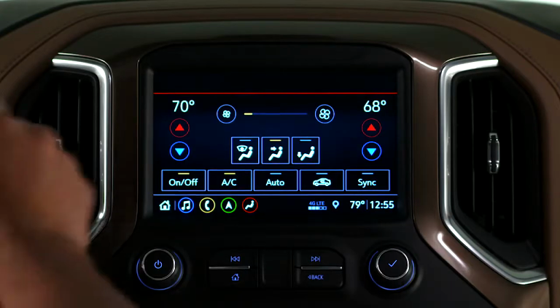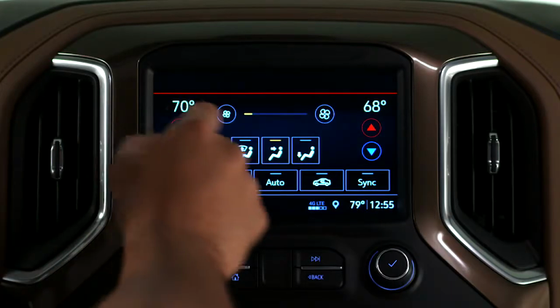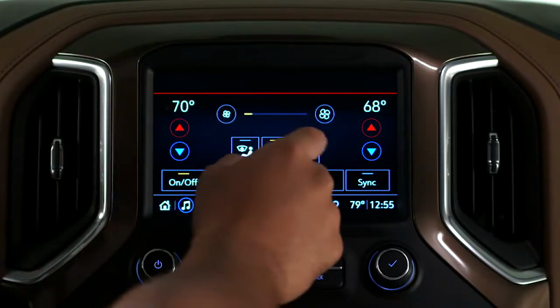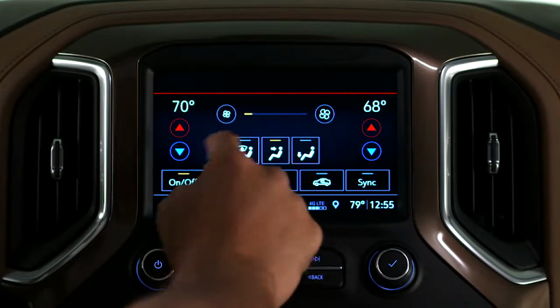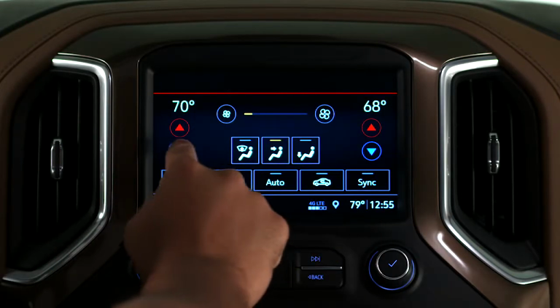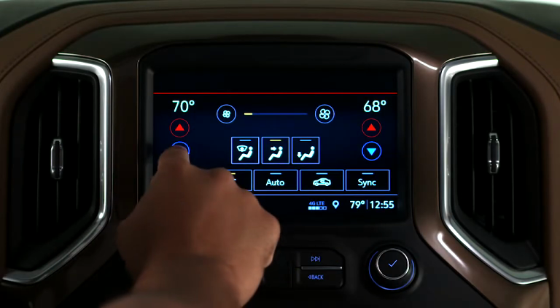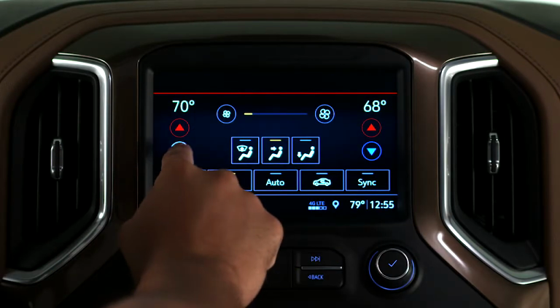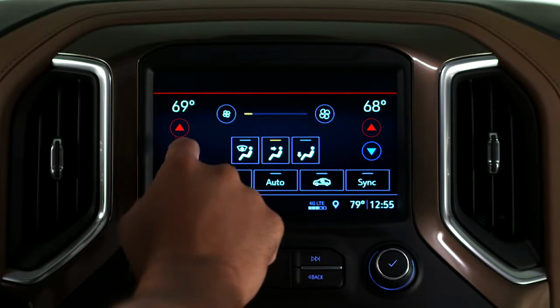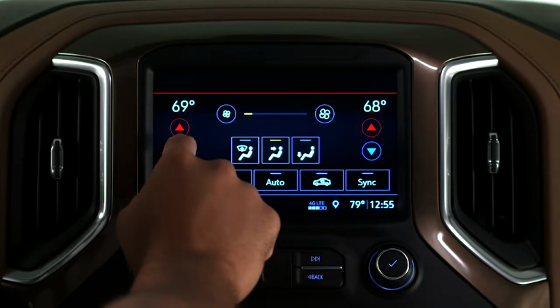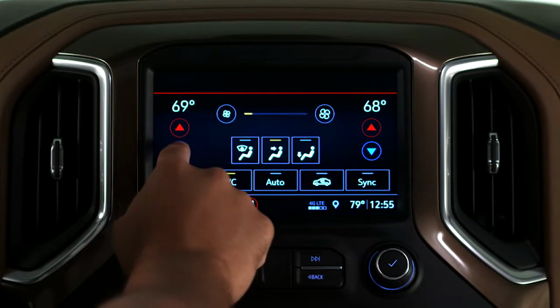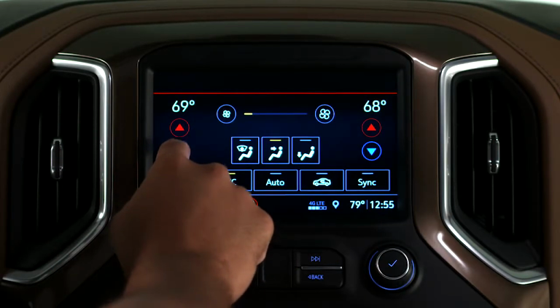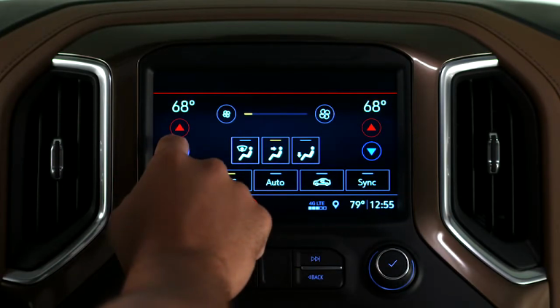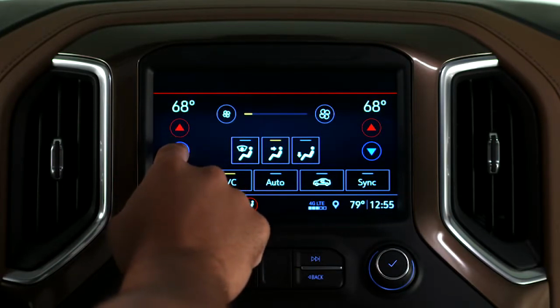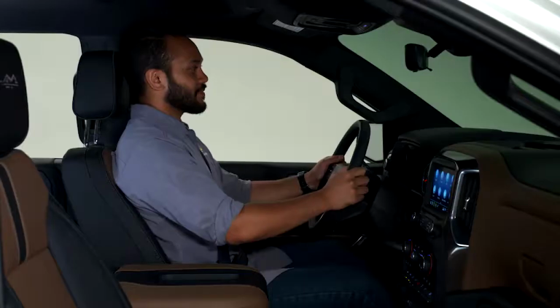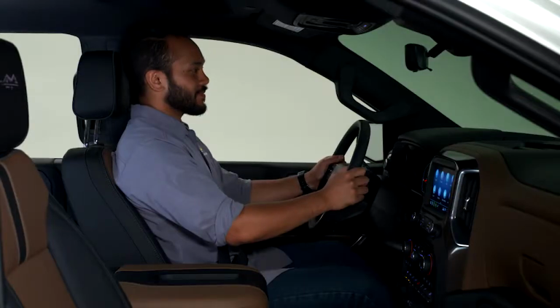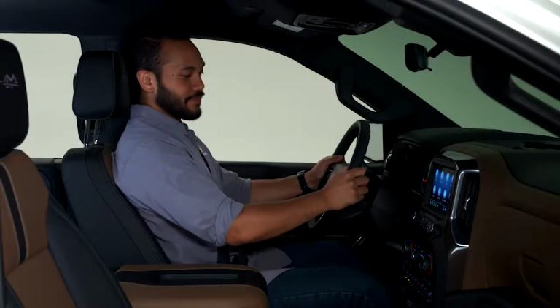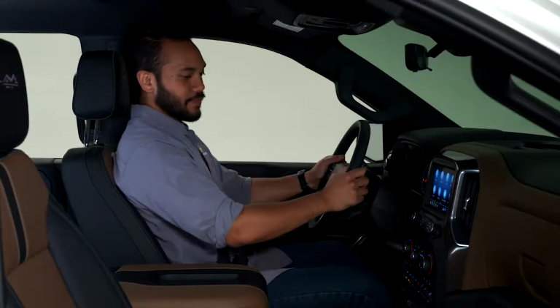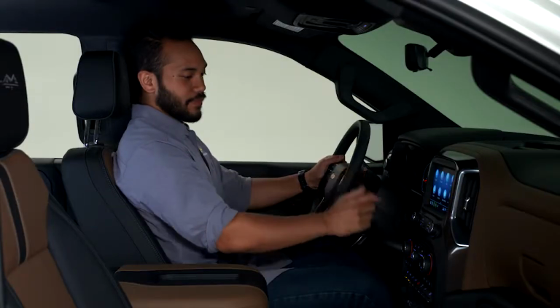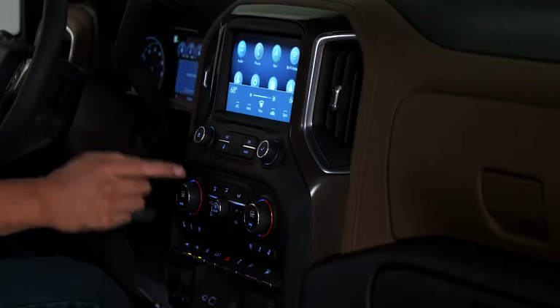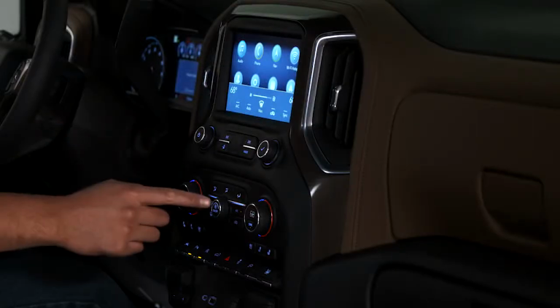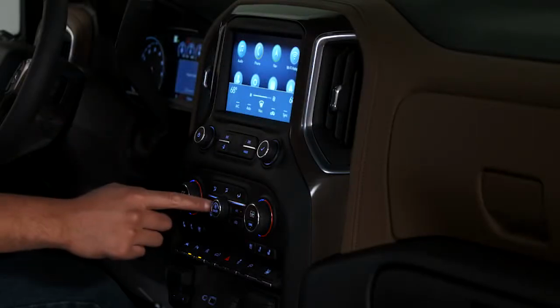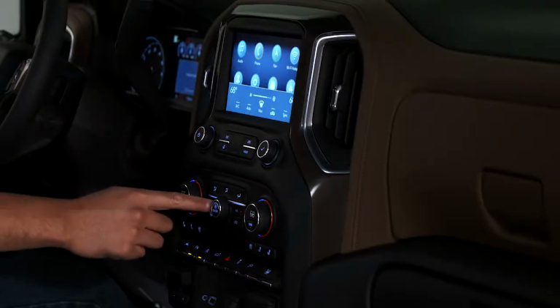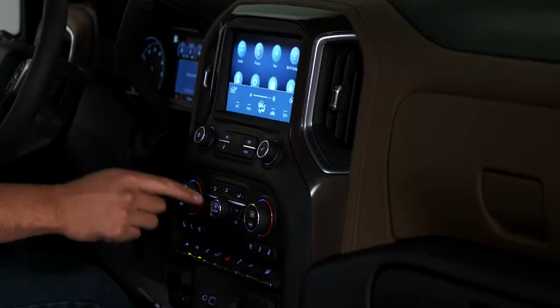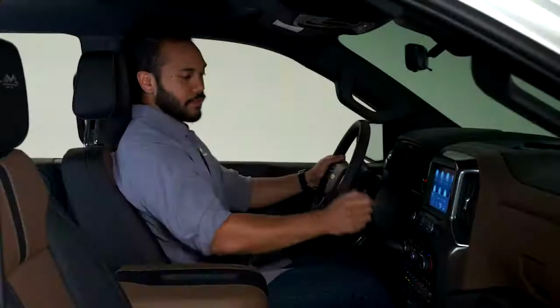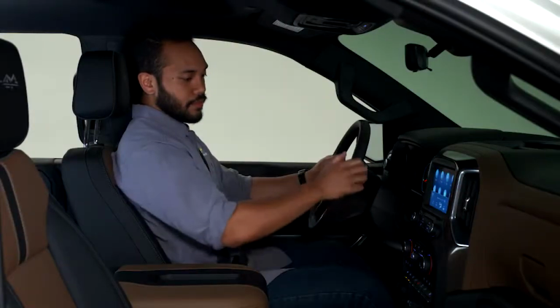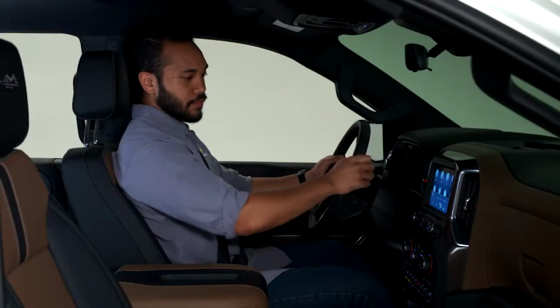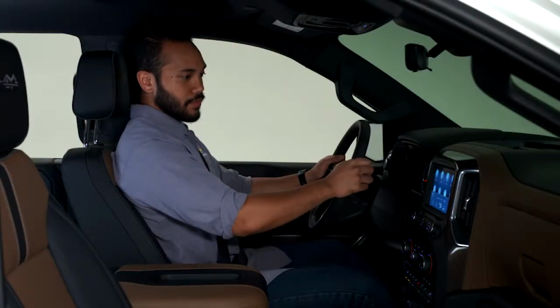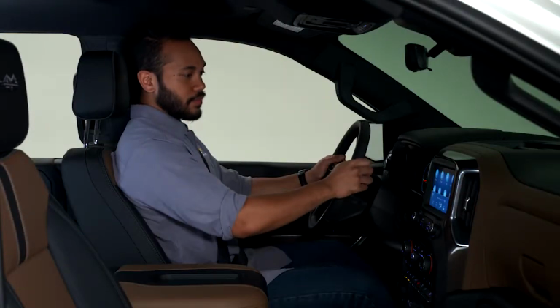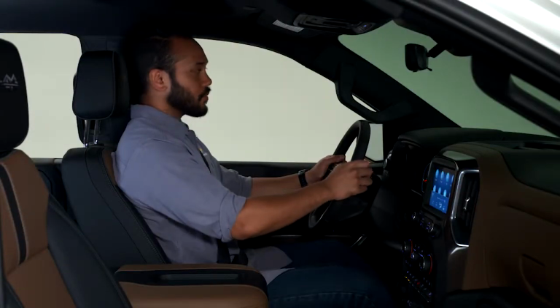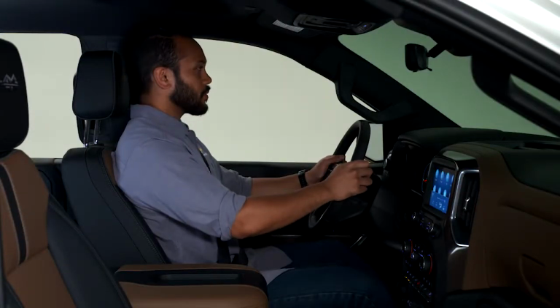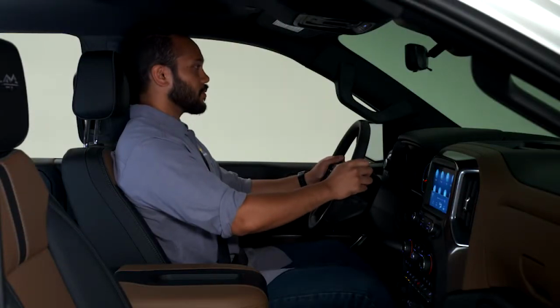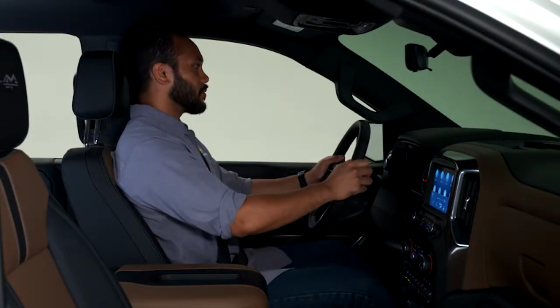Chevrolet's climate control systems make it easy to set the ideal temperature, making every drive comfortable.